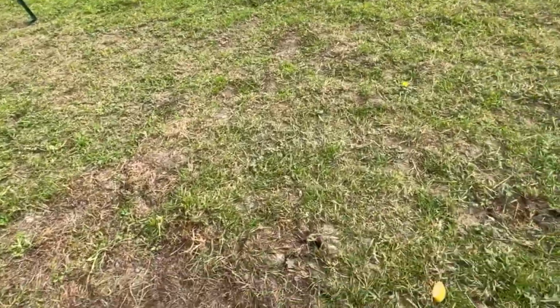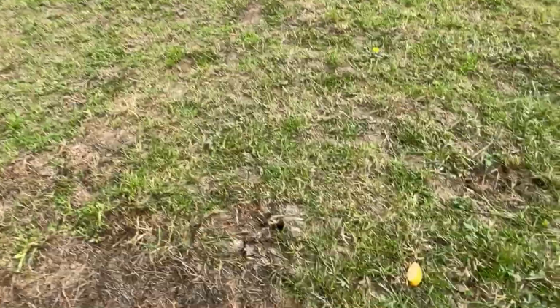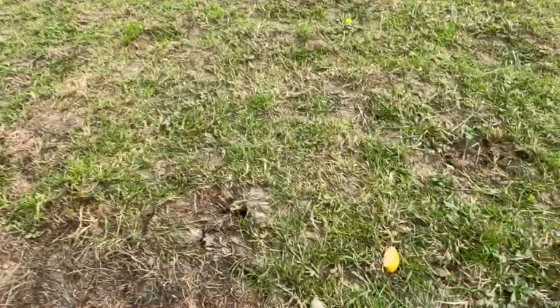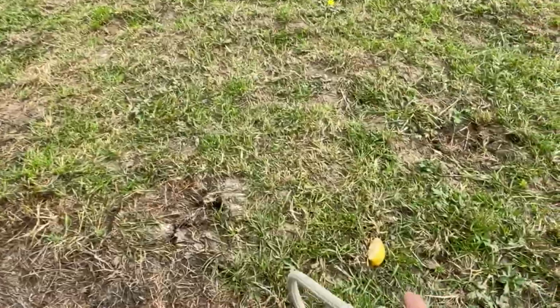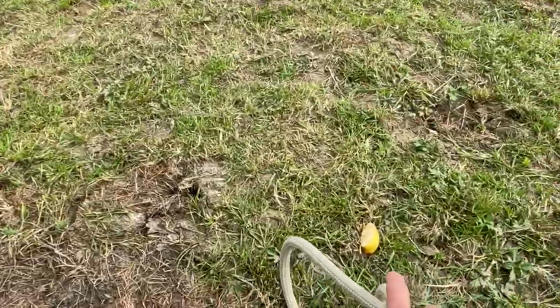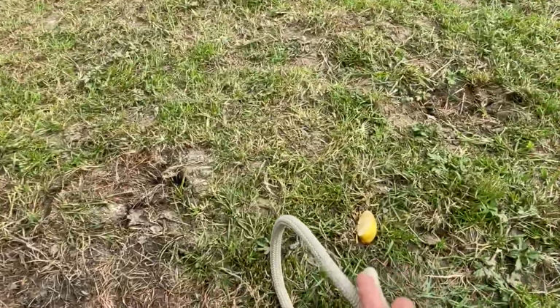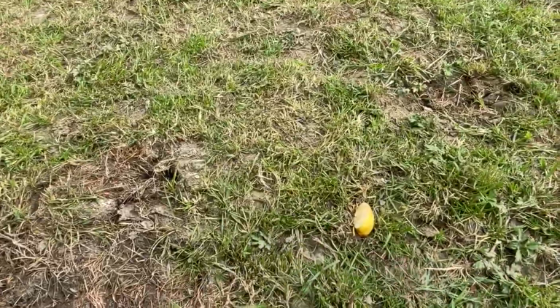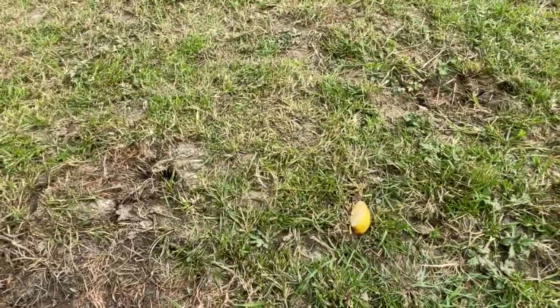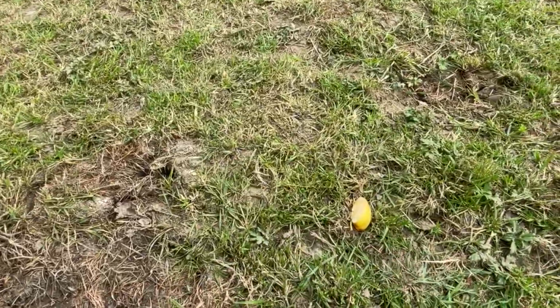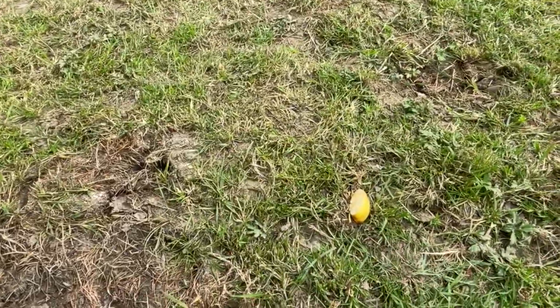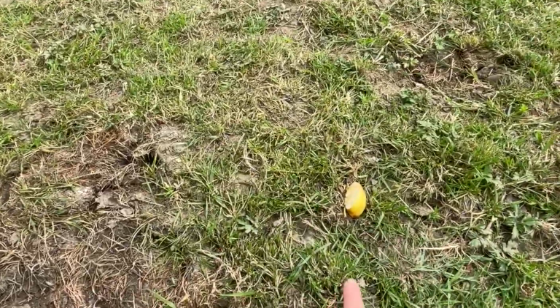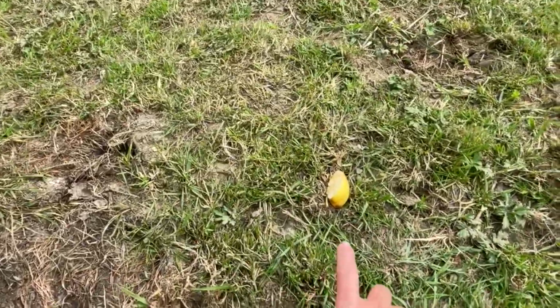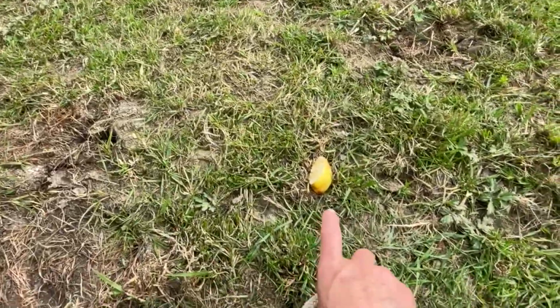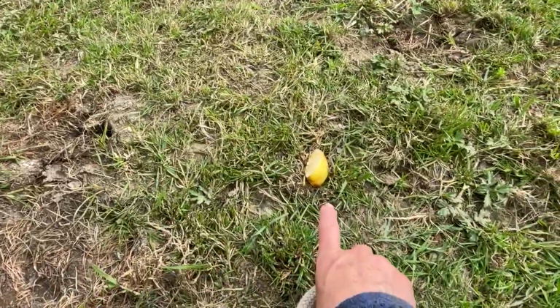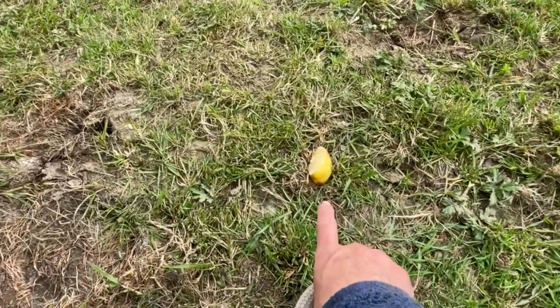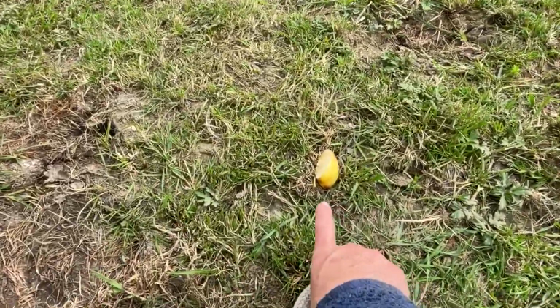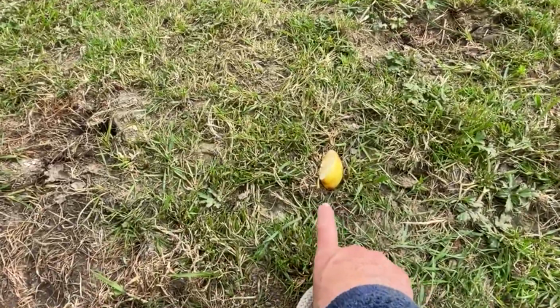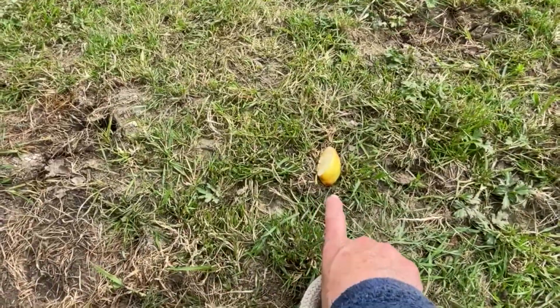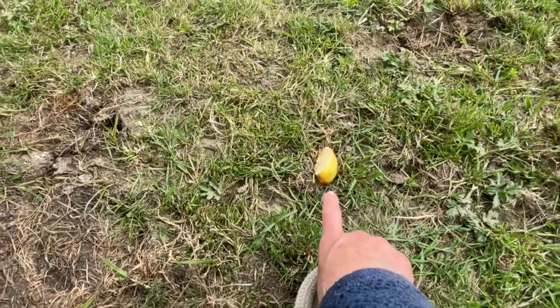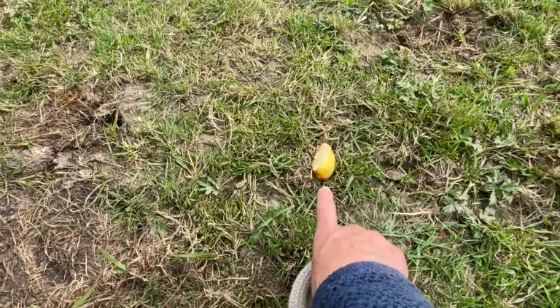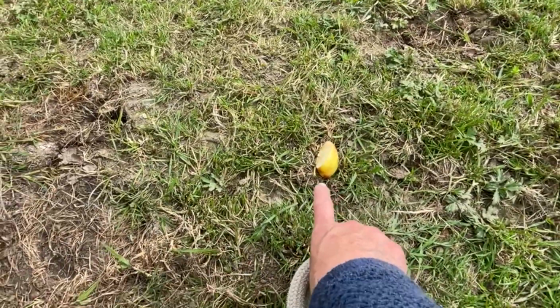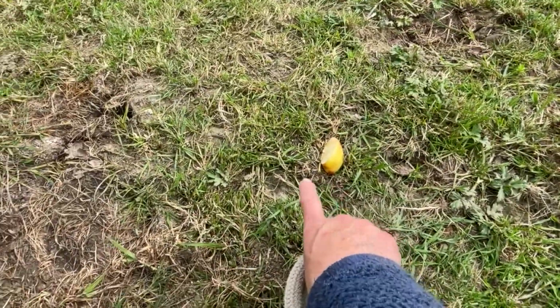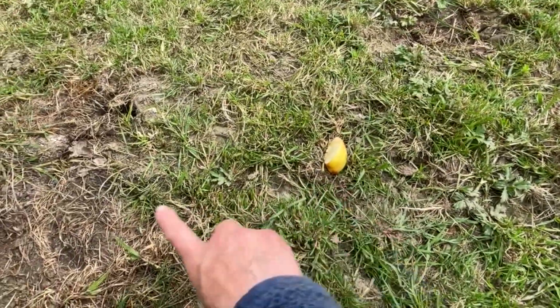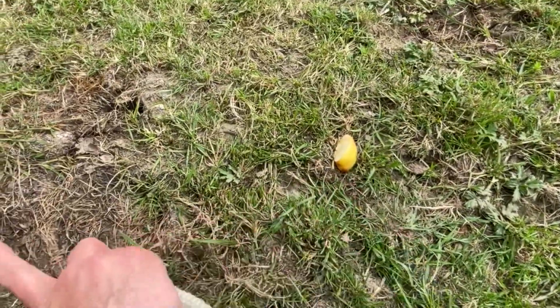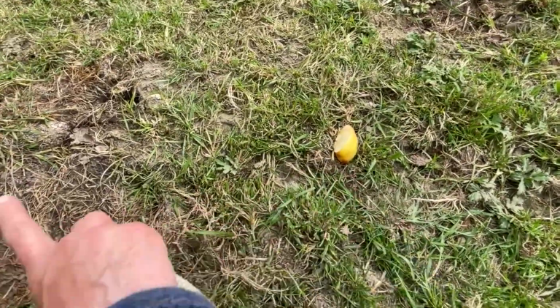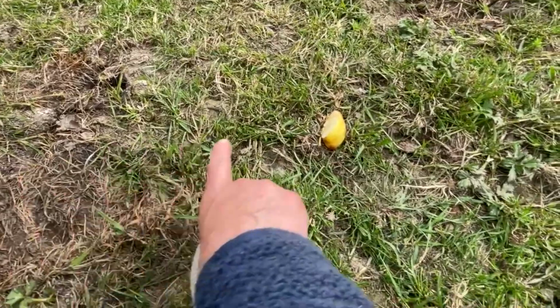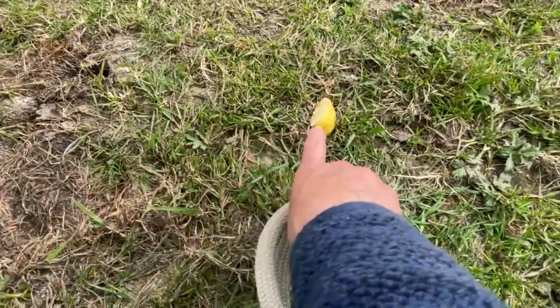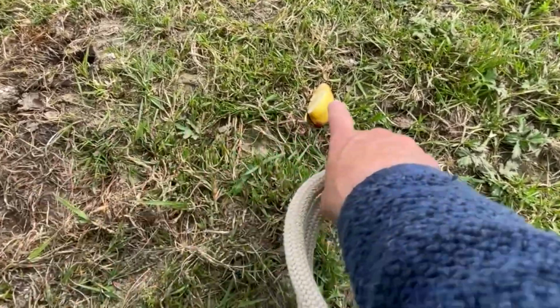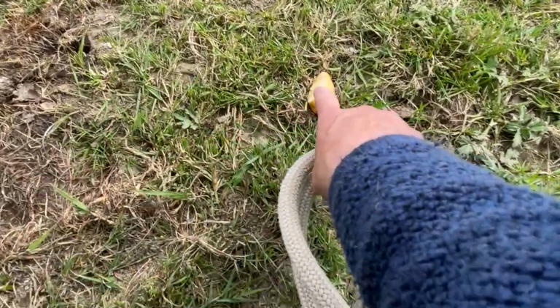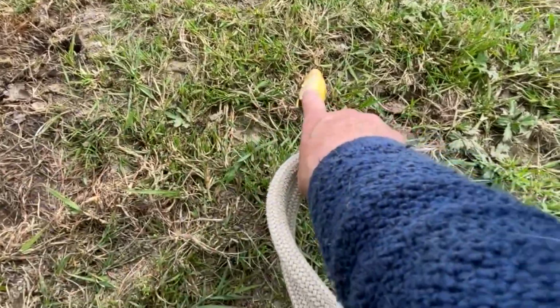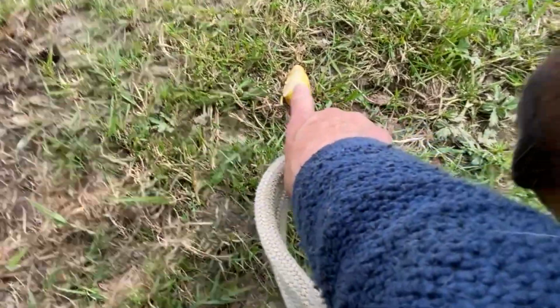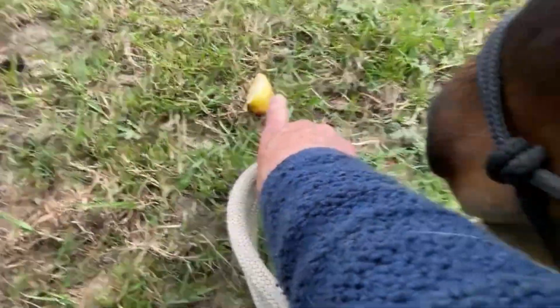Yesterday some children came and we worked on pointing — and they really understood what pointing meant.